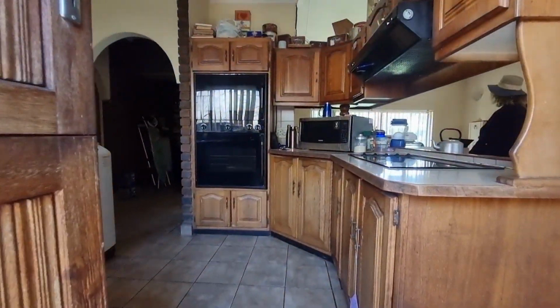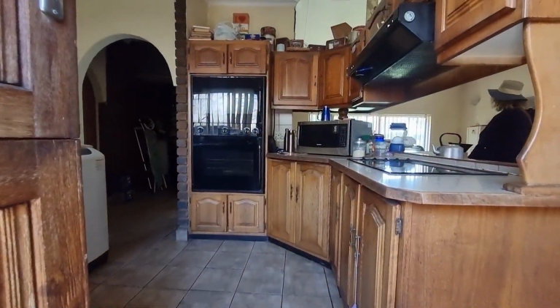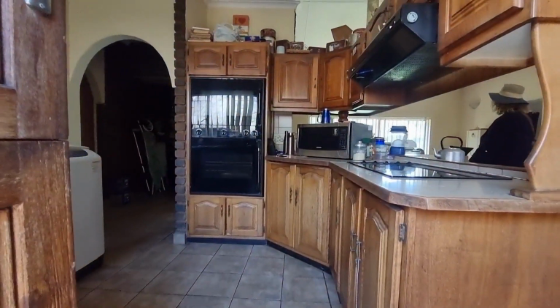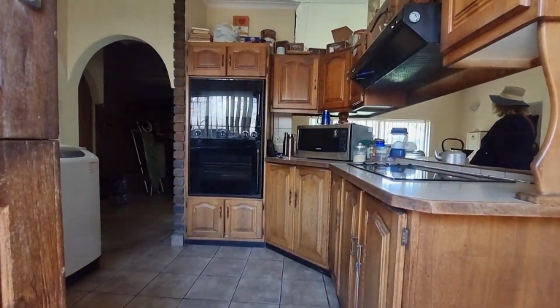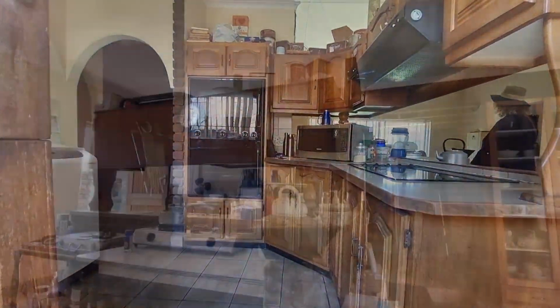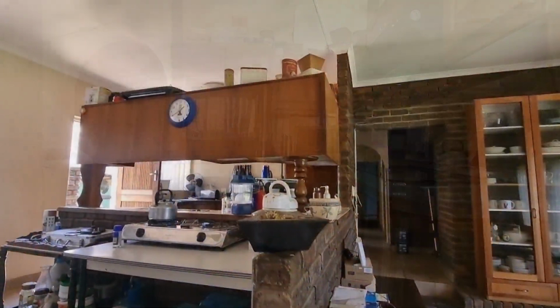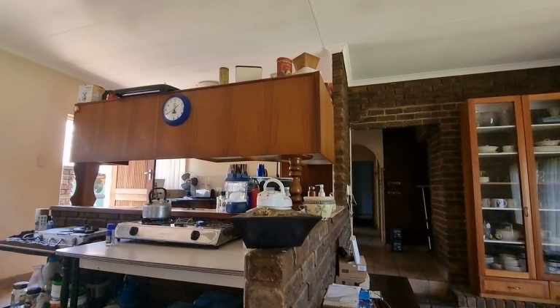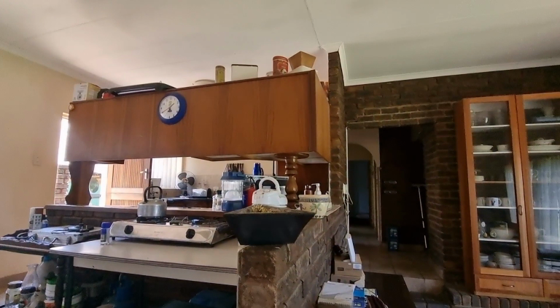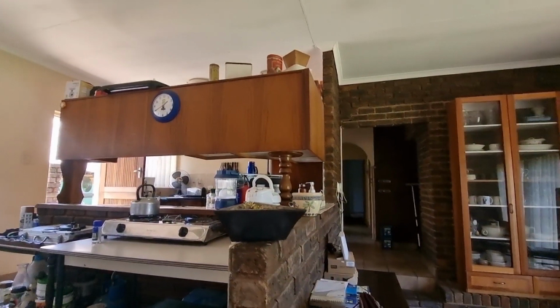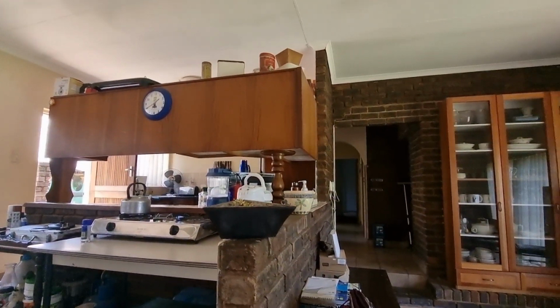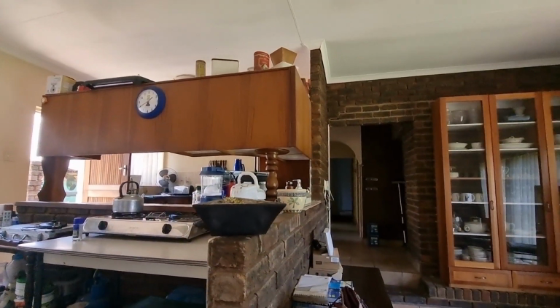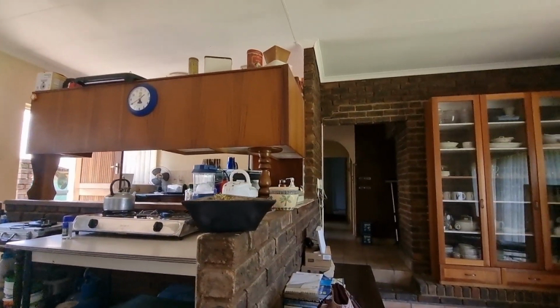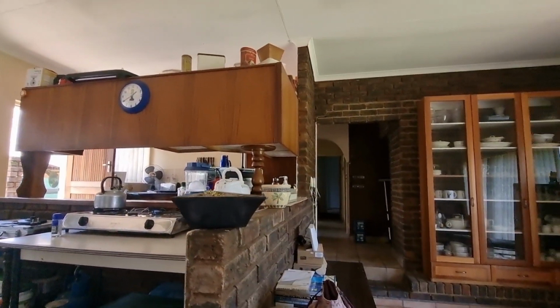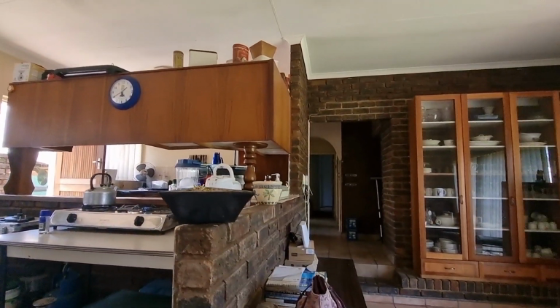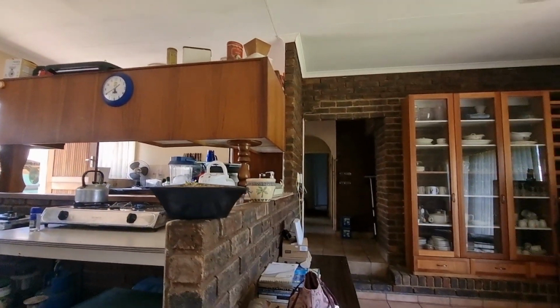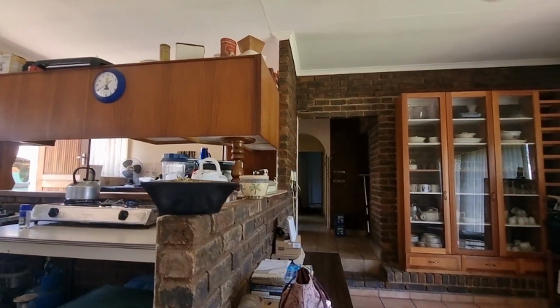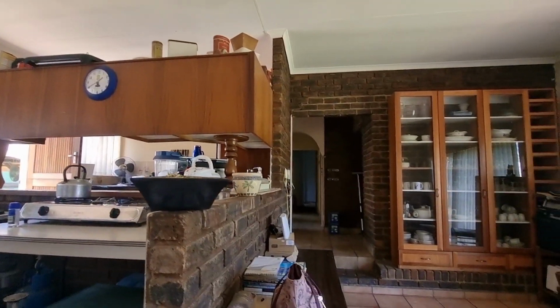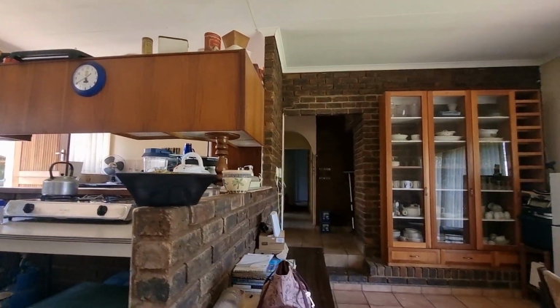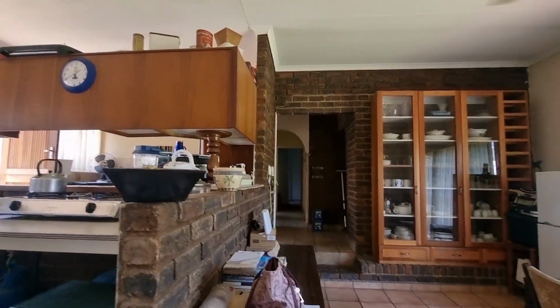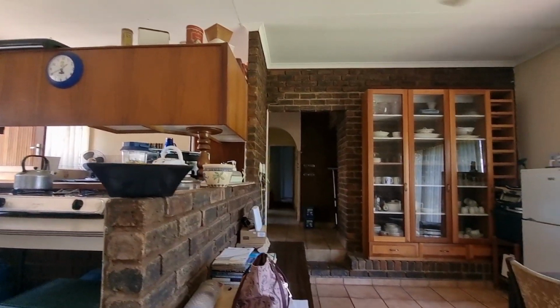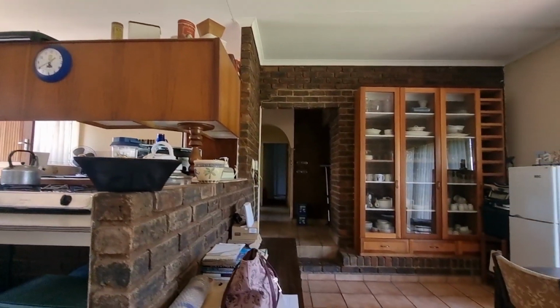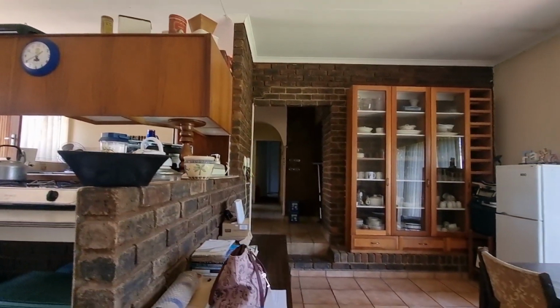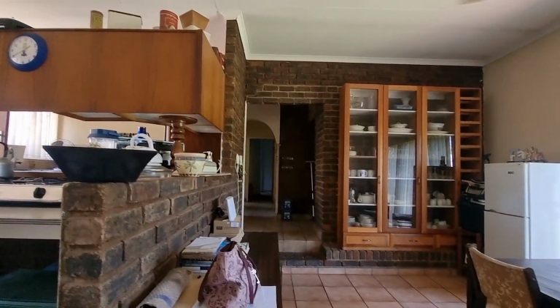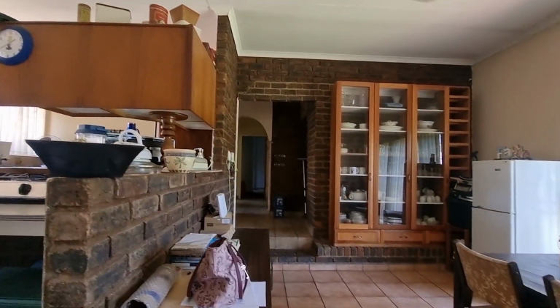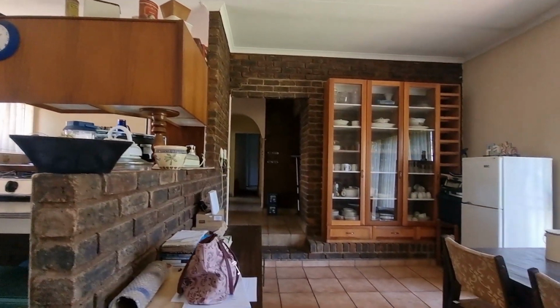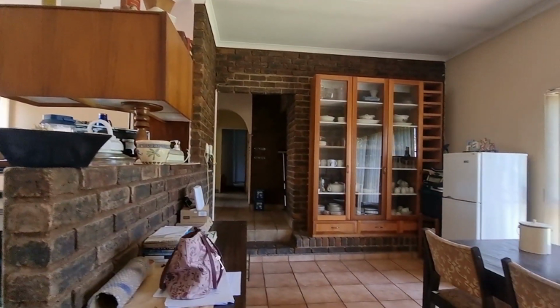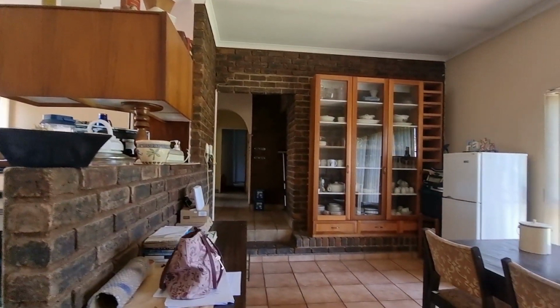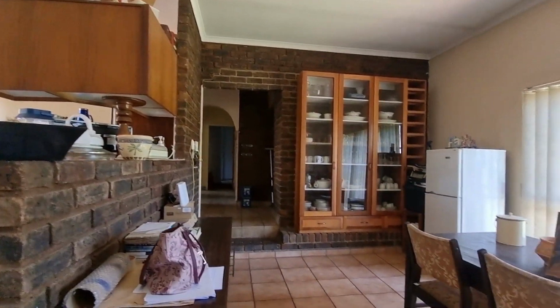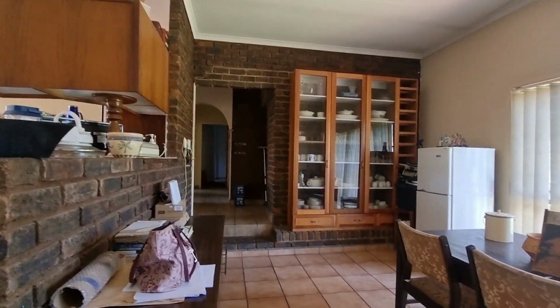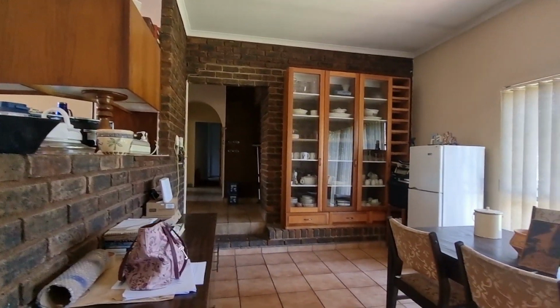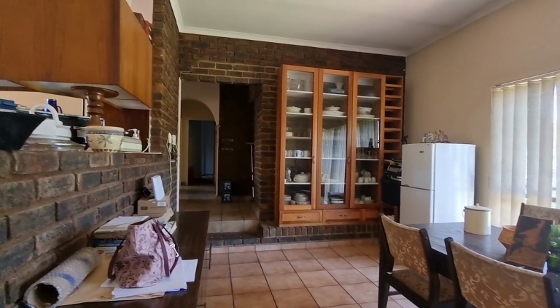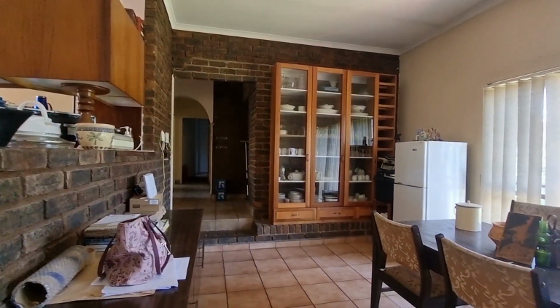Going back into the house, your dining area.